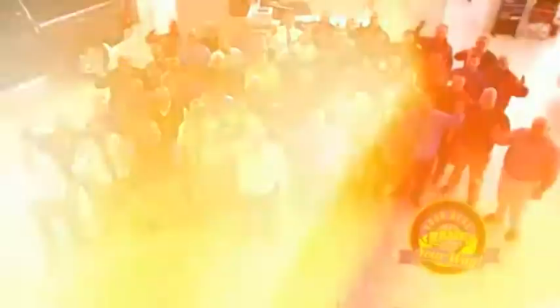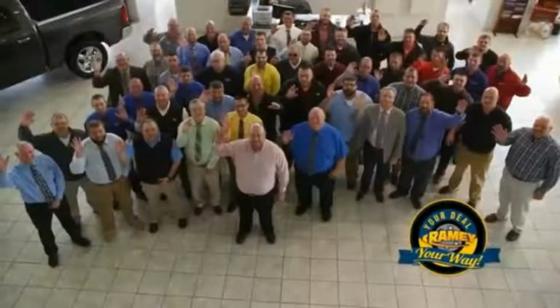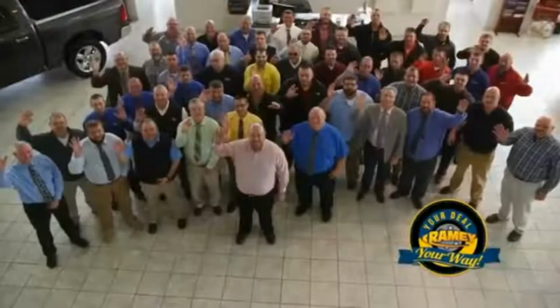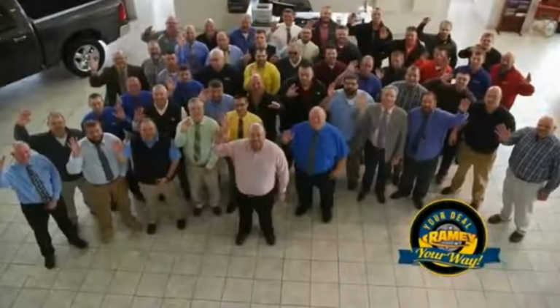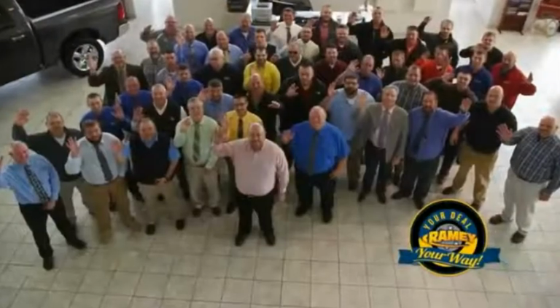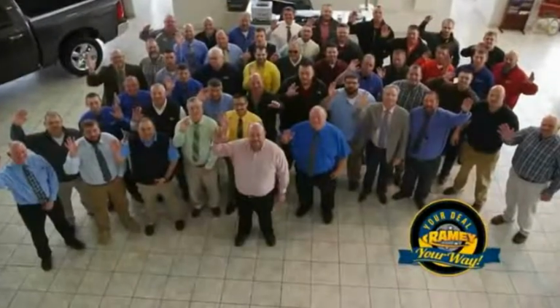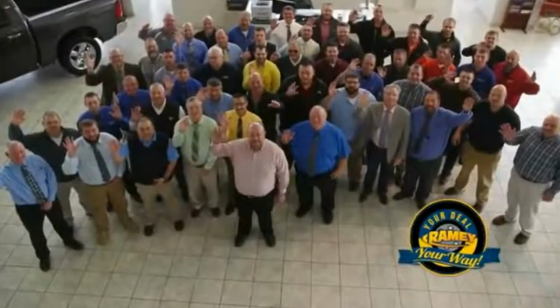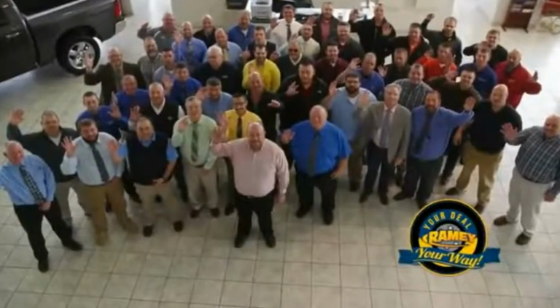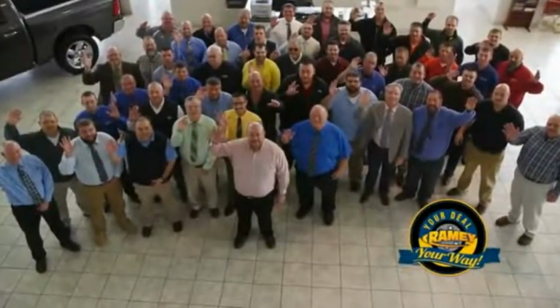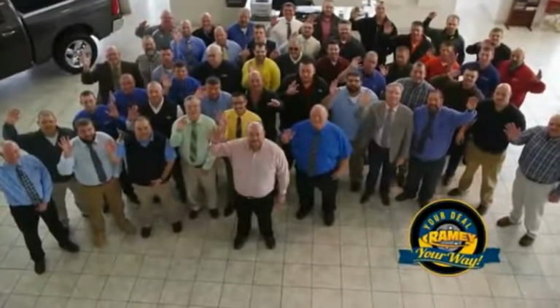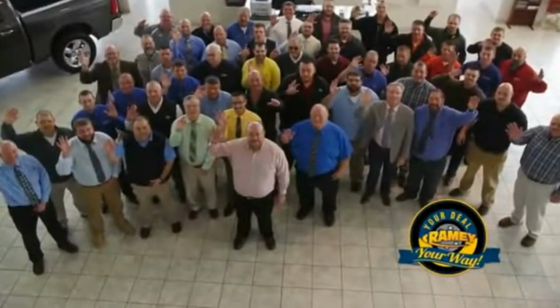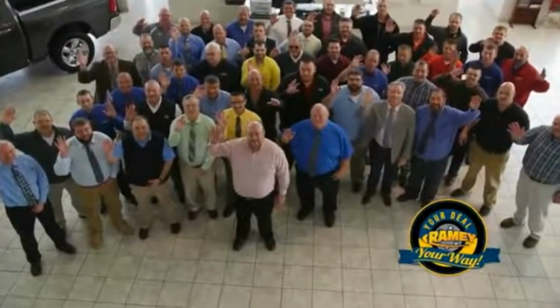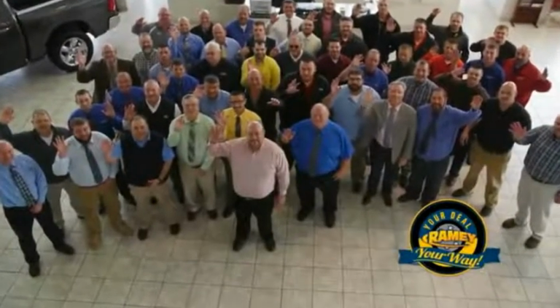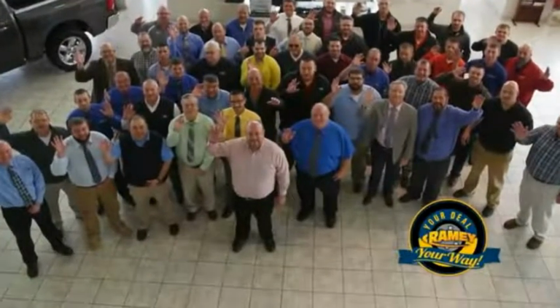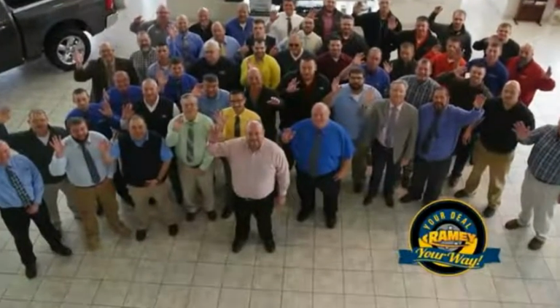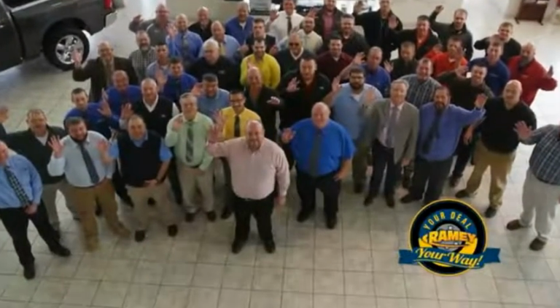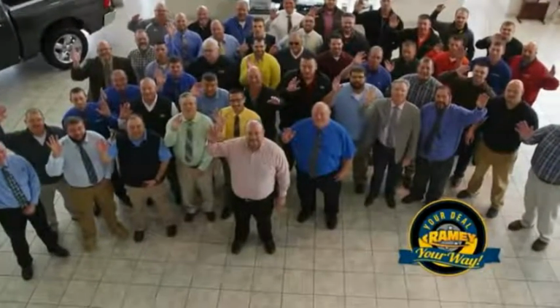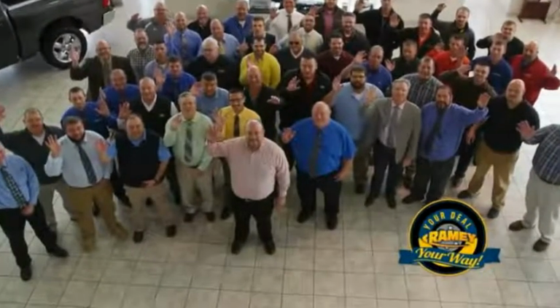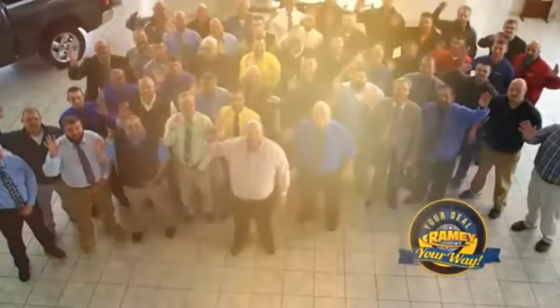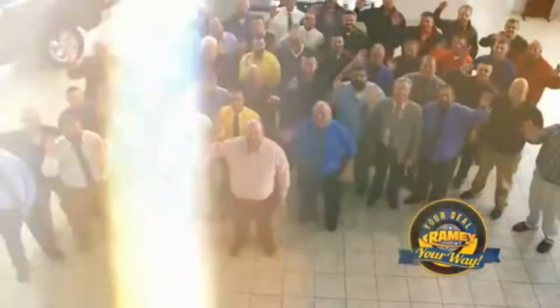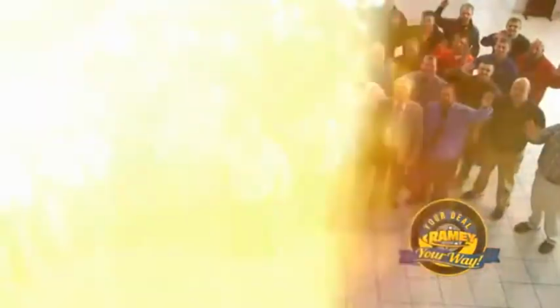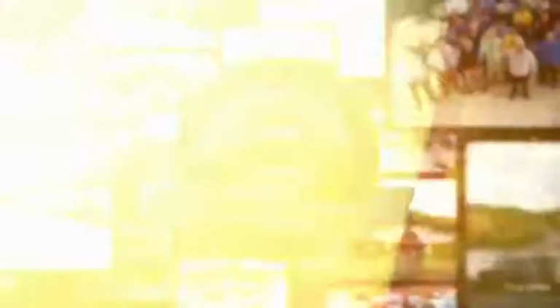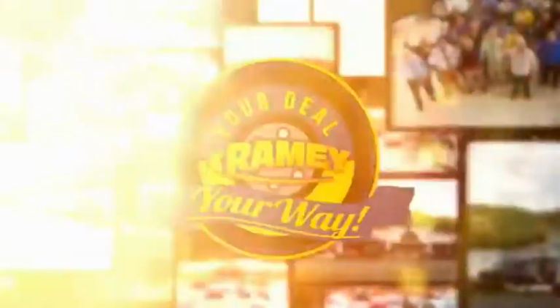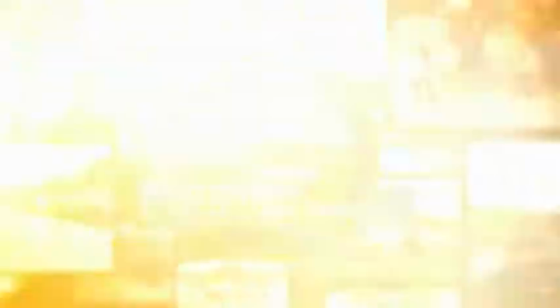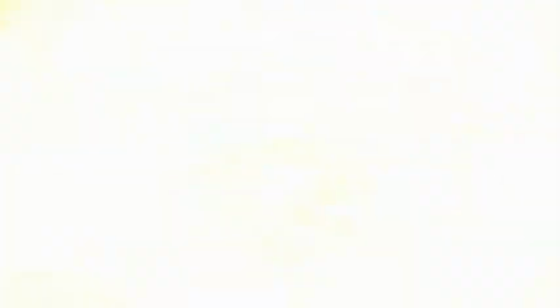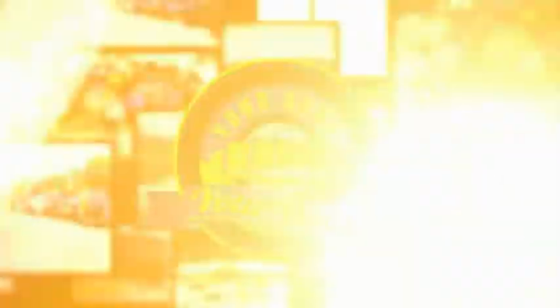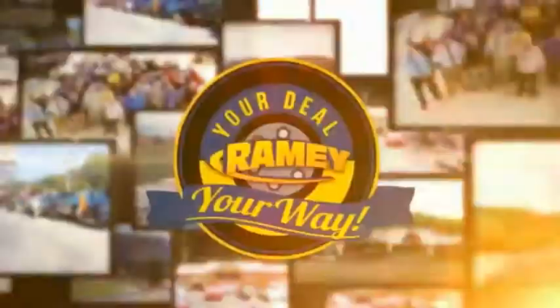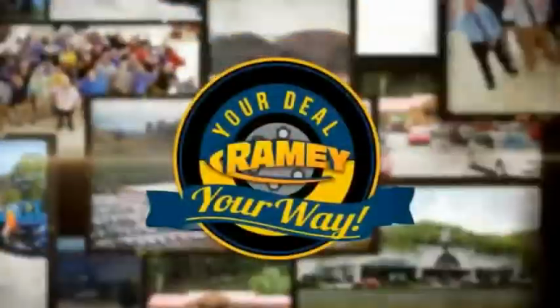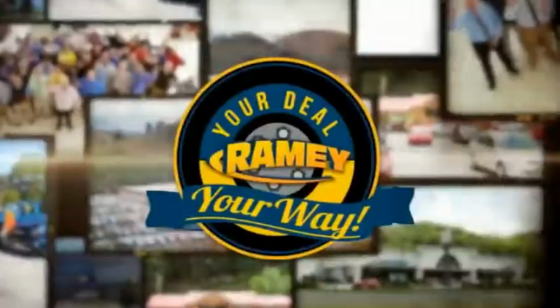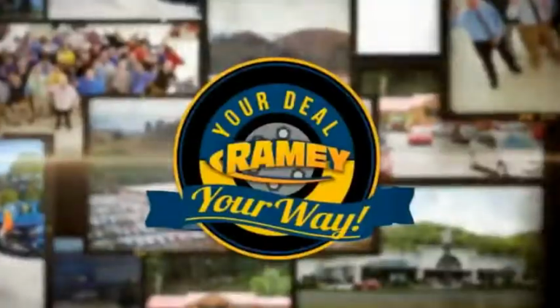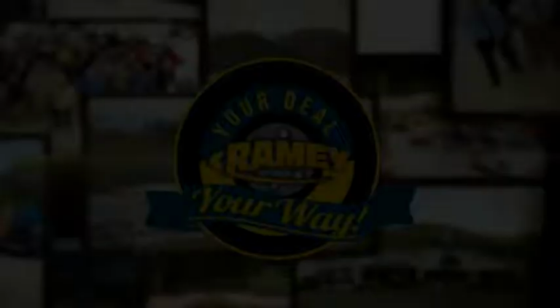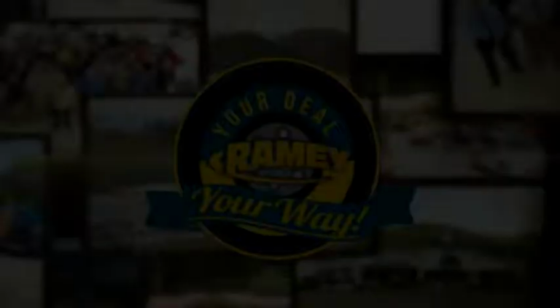We want to be your partner in the car buying experience, because at Ramey, it's your deal, your work.